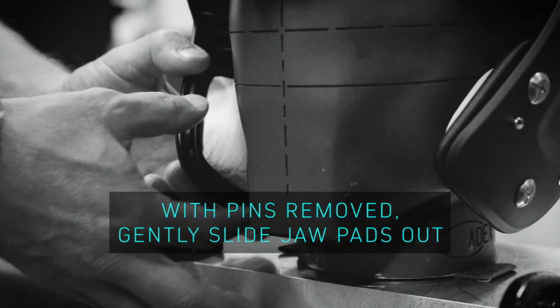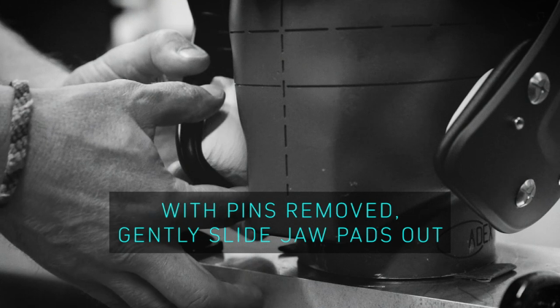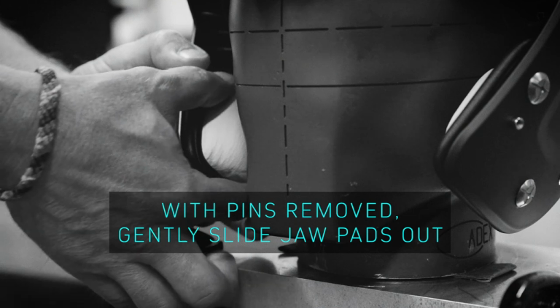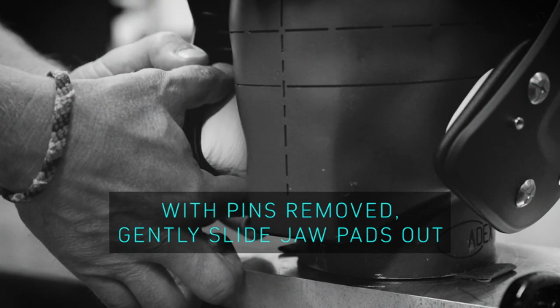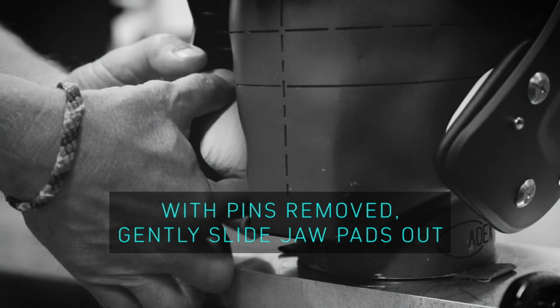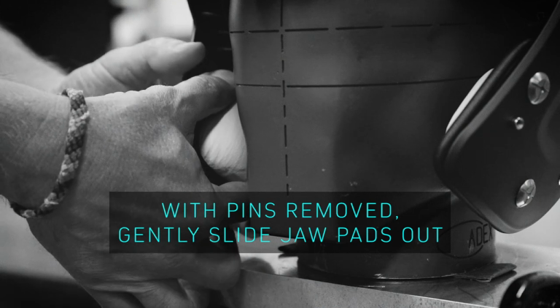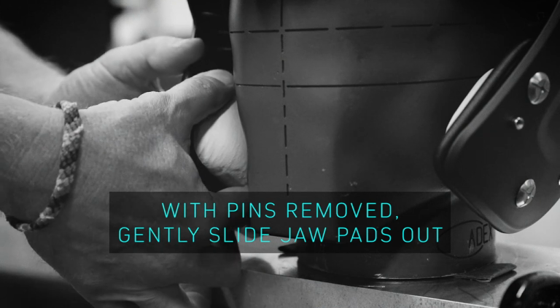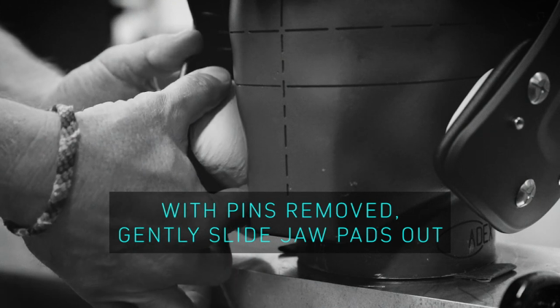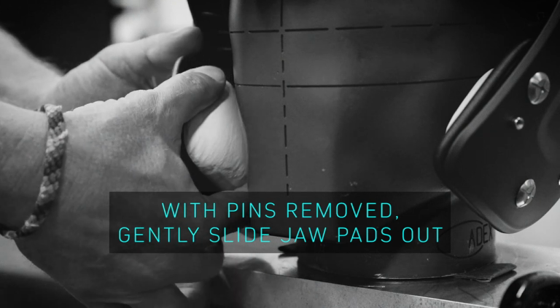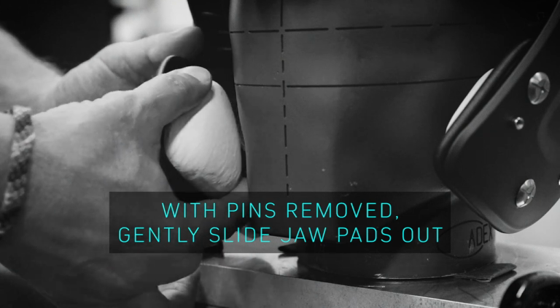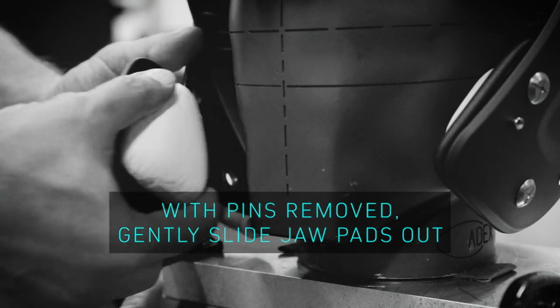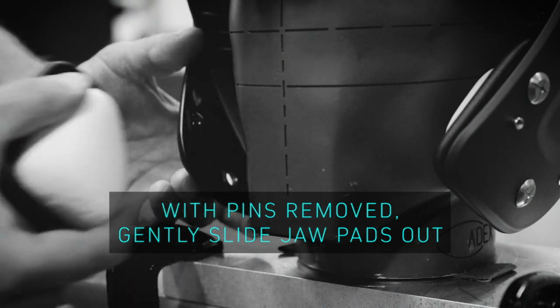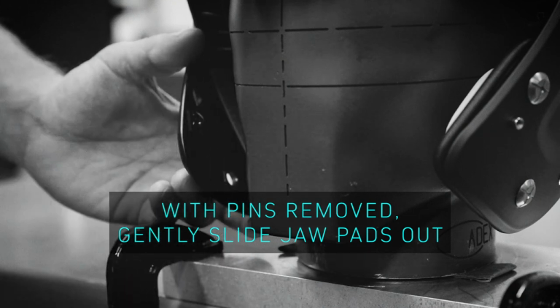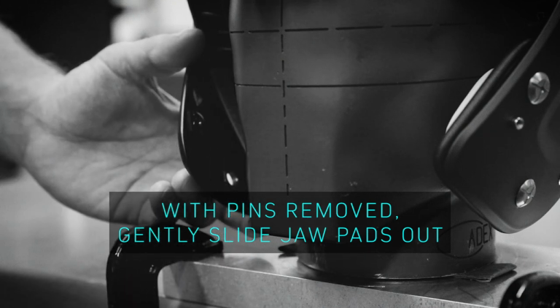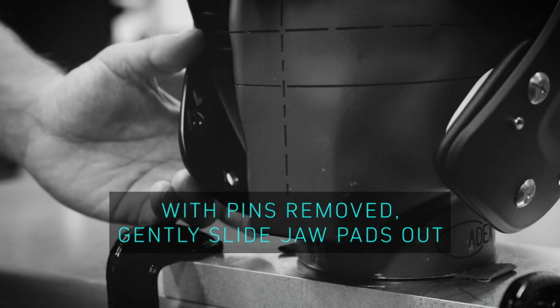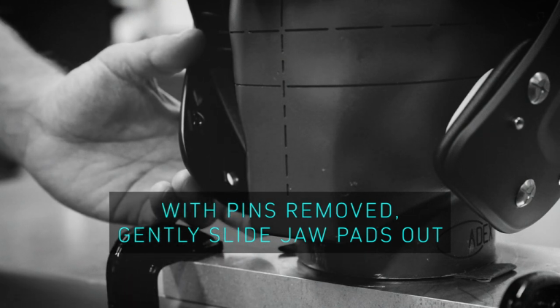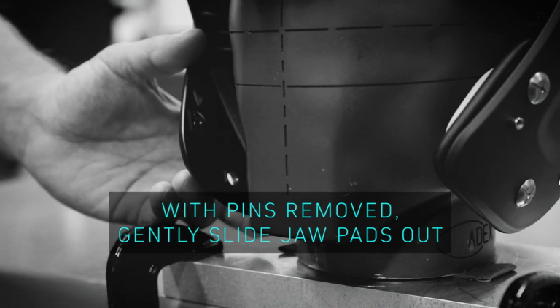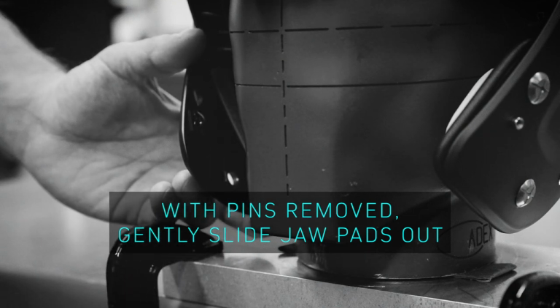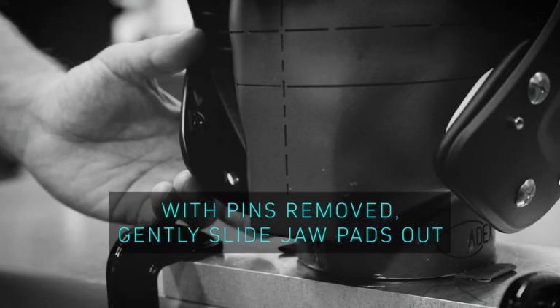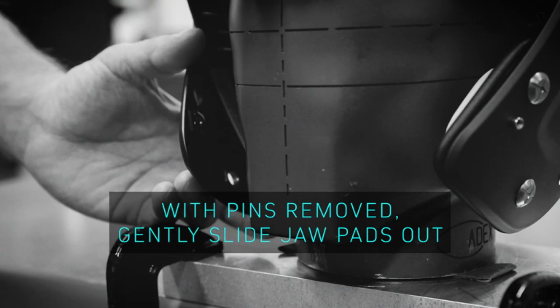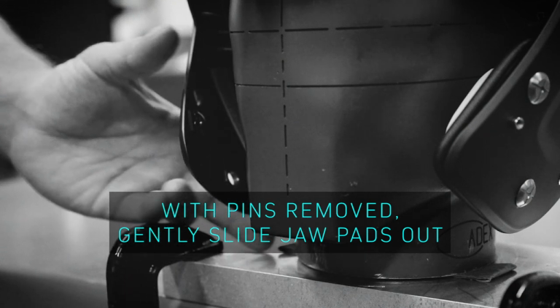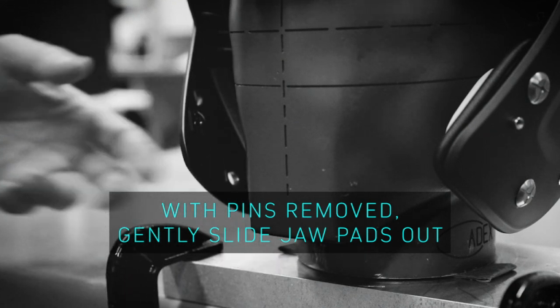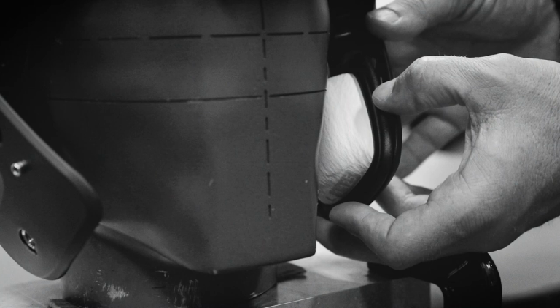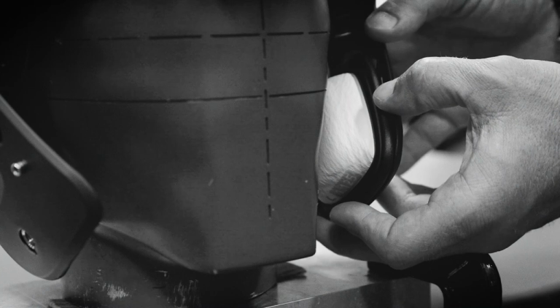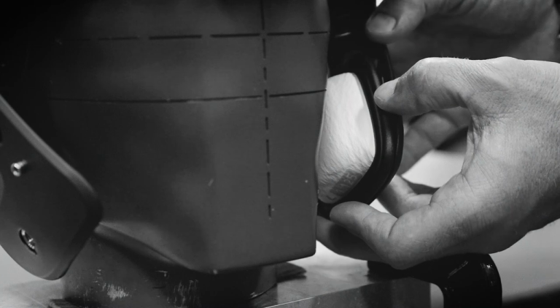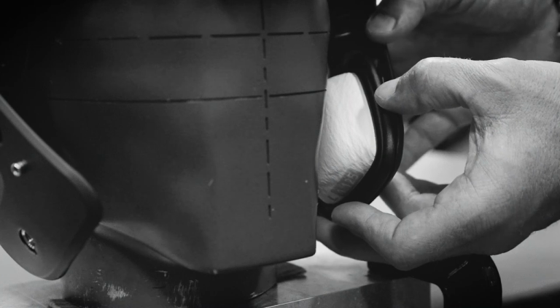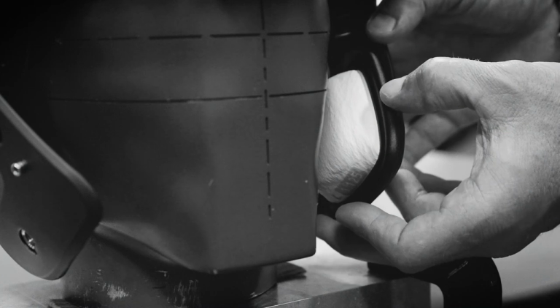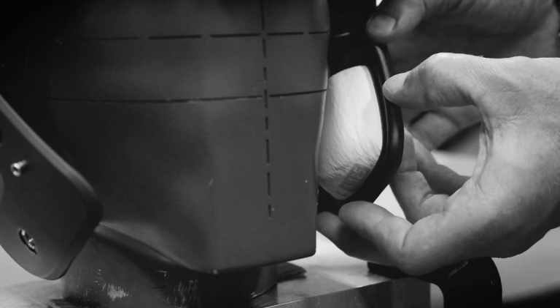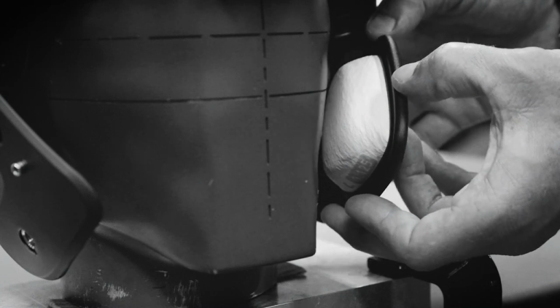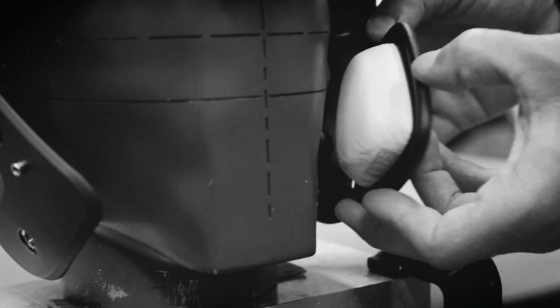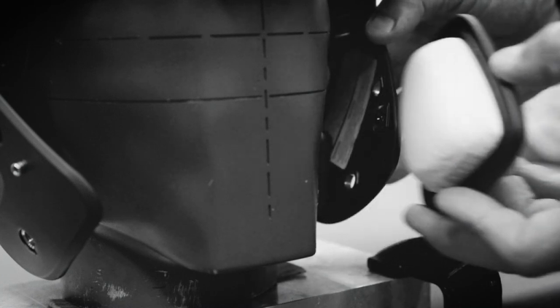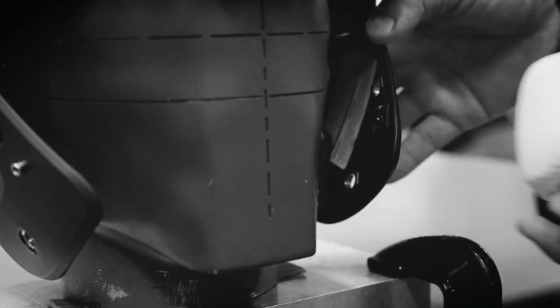Once both pins are removed, you may gently slide the jaw pad out past the player's face. Repeat this process for the other side.